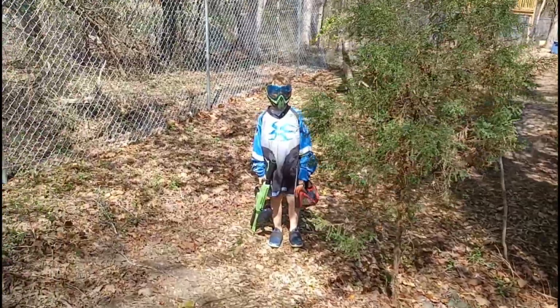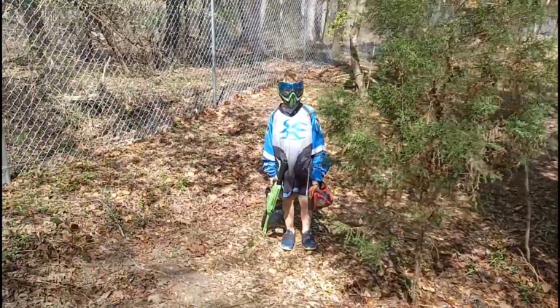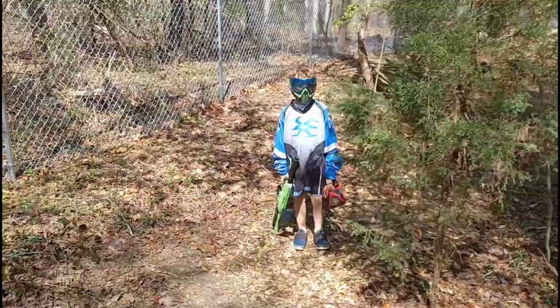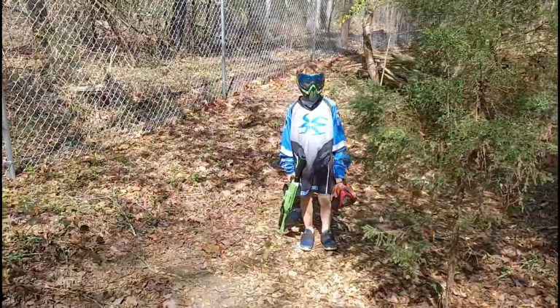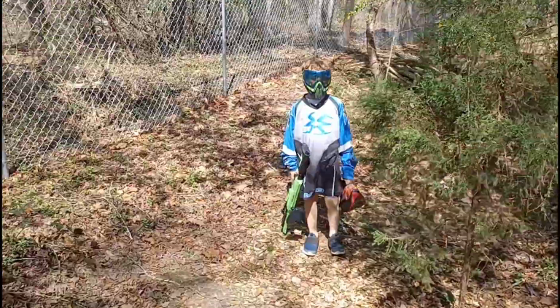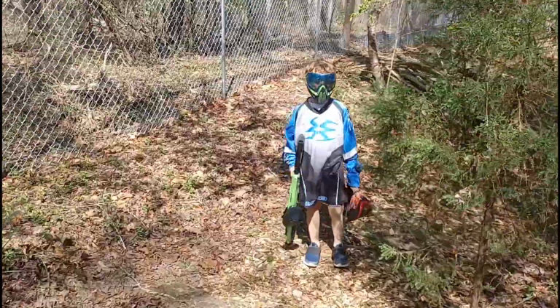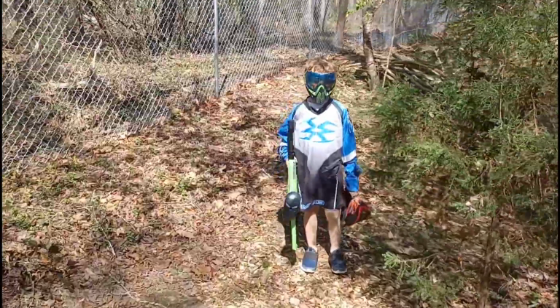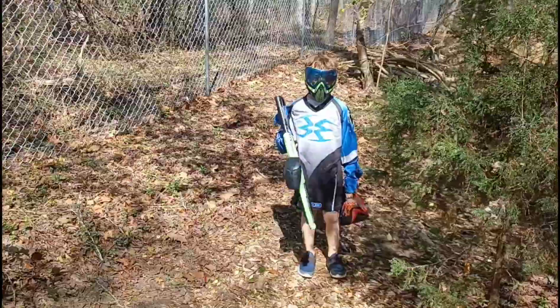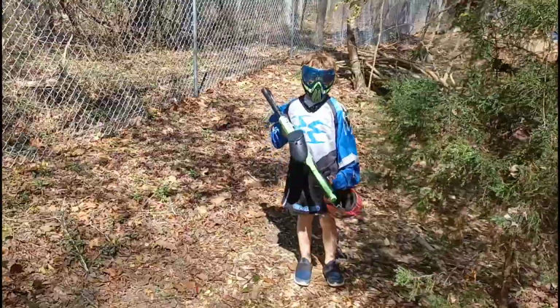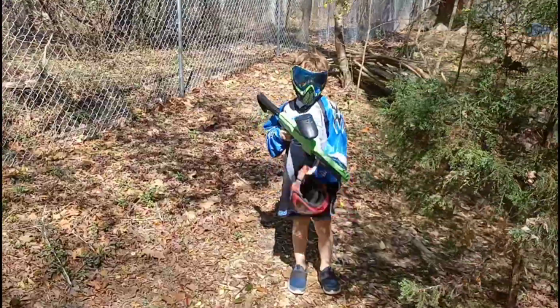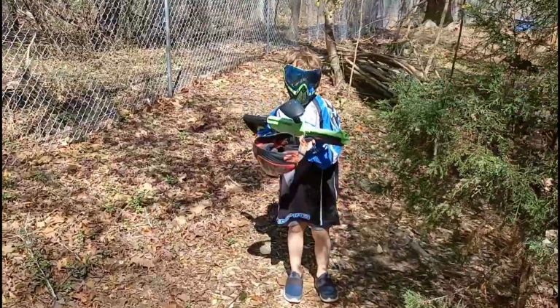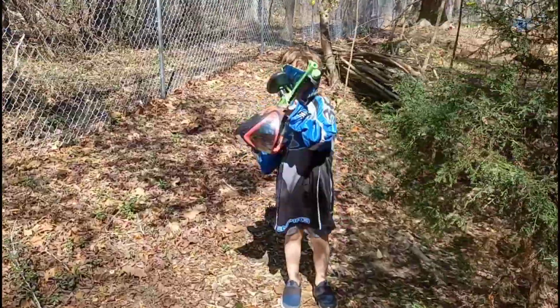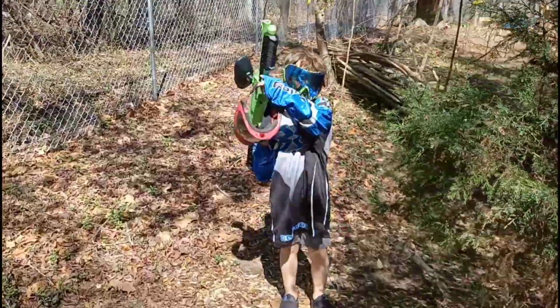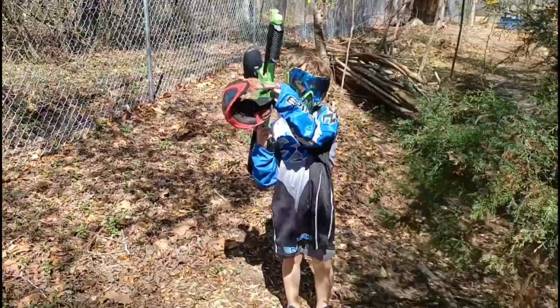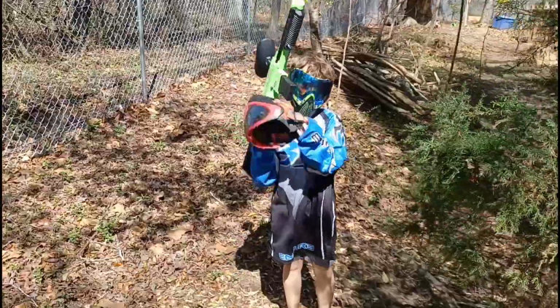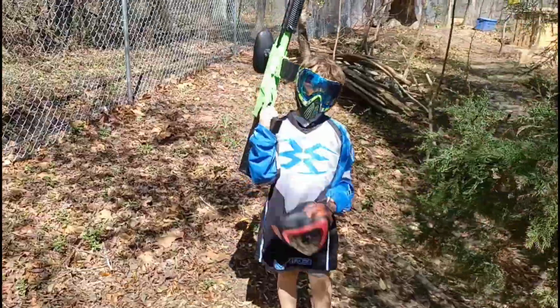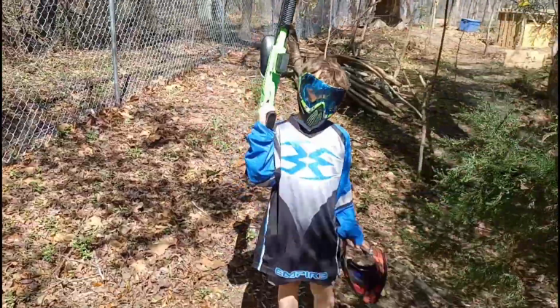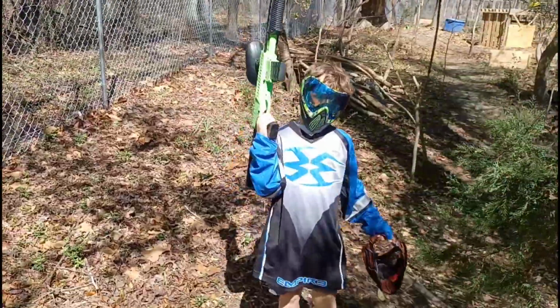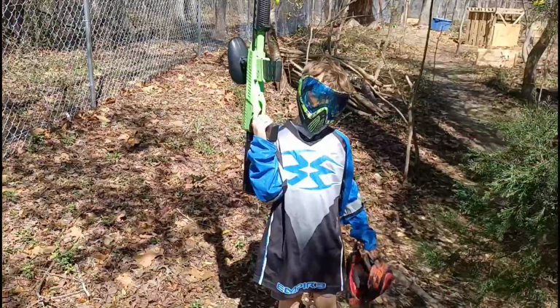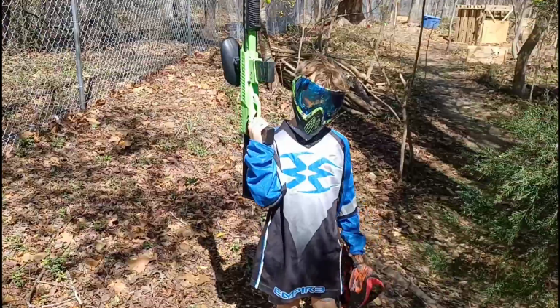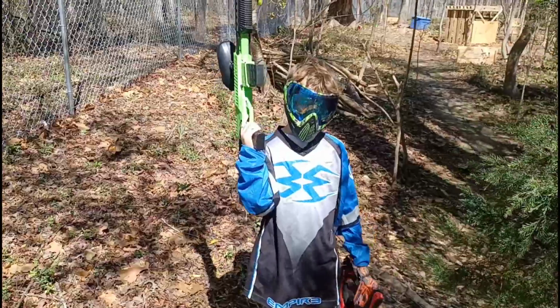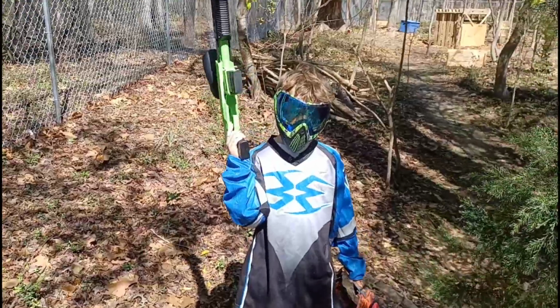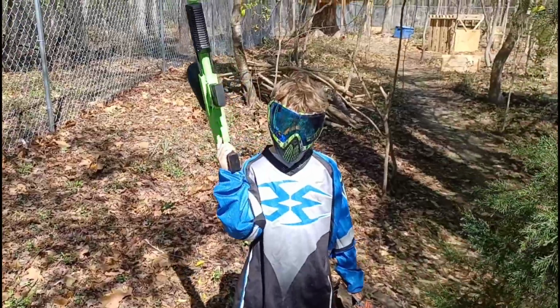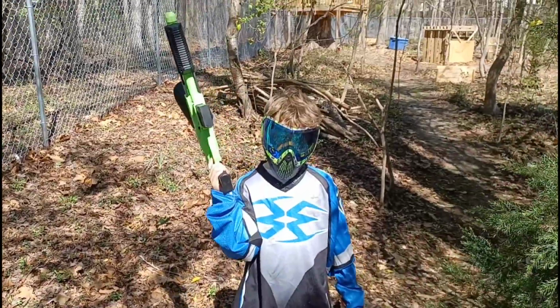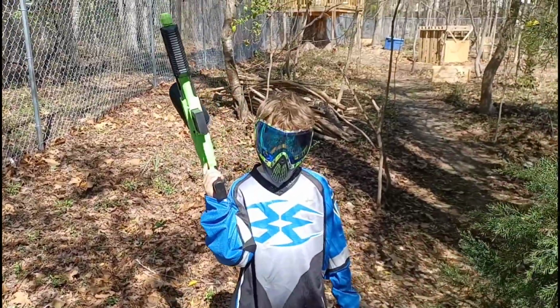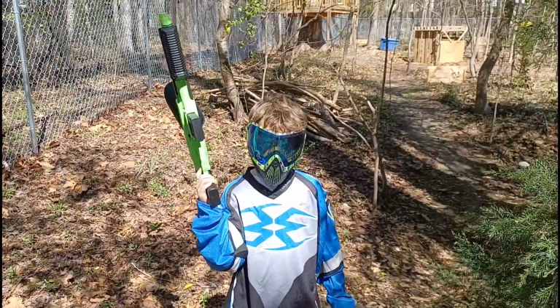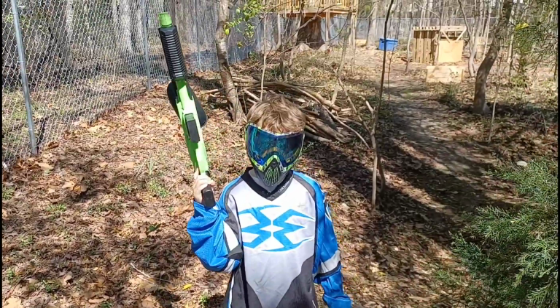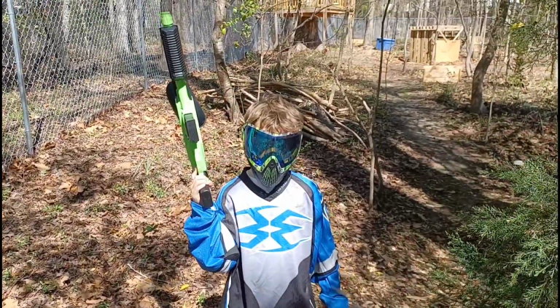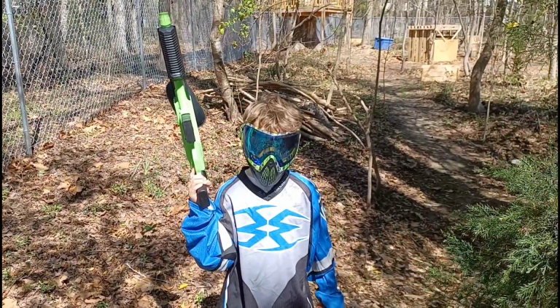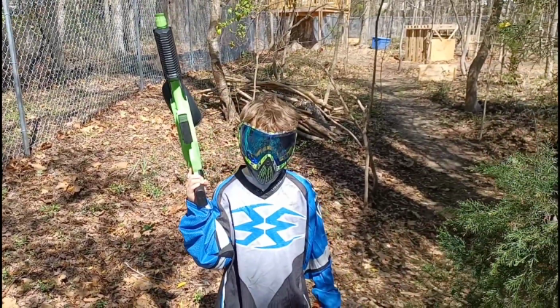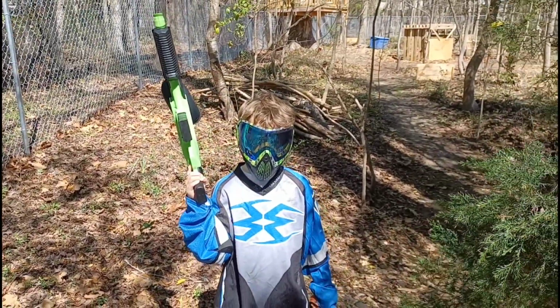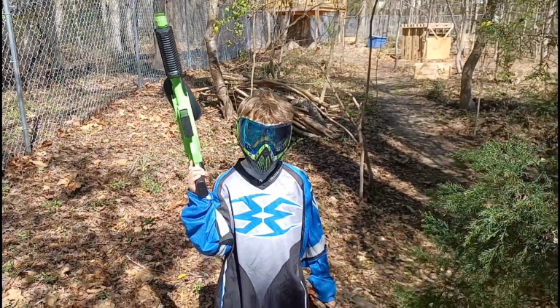And here's my son ready to play some paintball with a Splat Master! I hope you guys like what you saw.